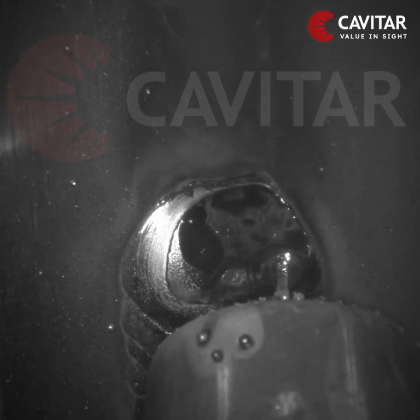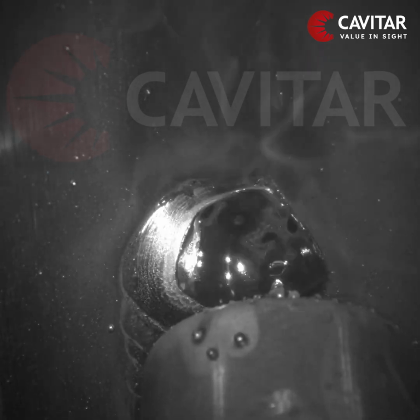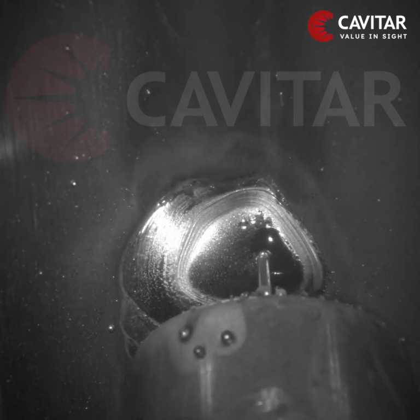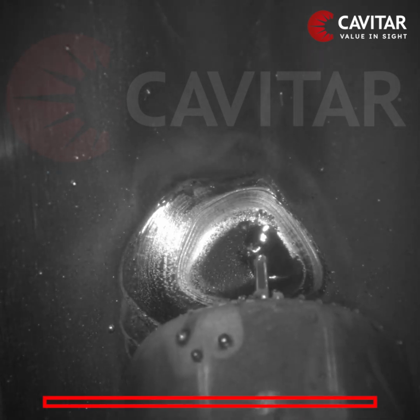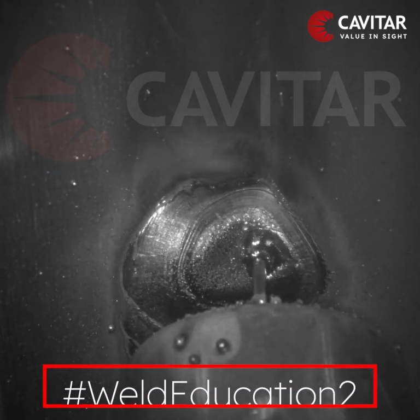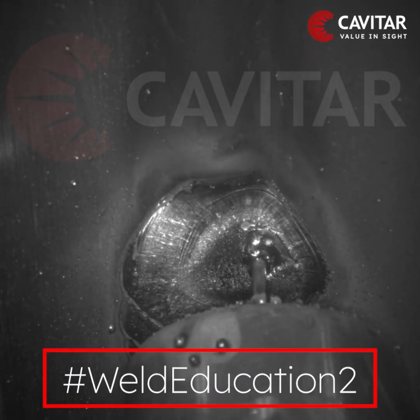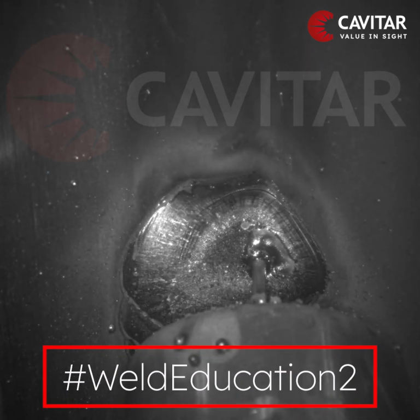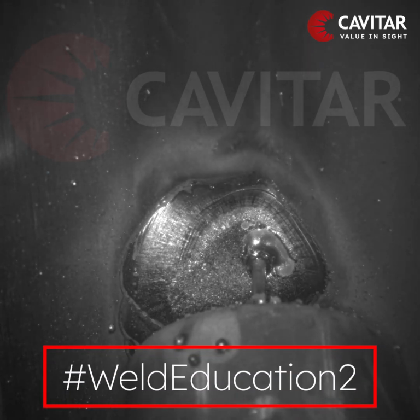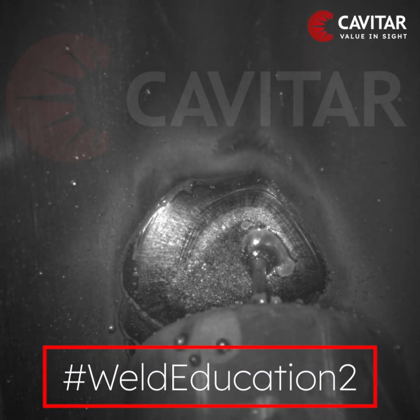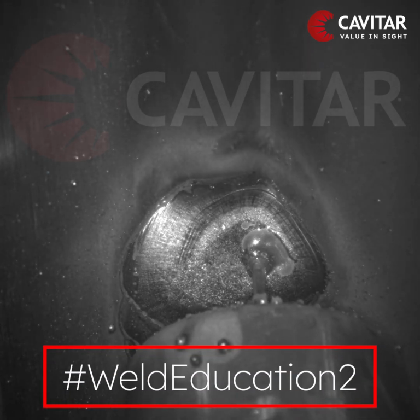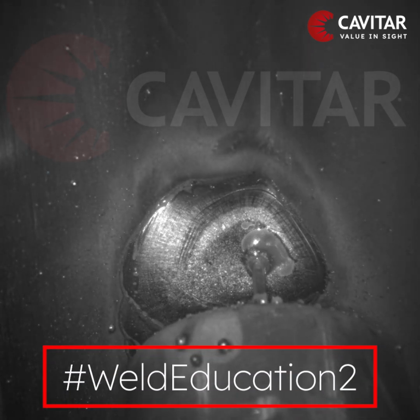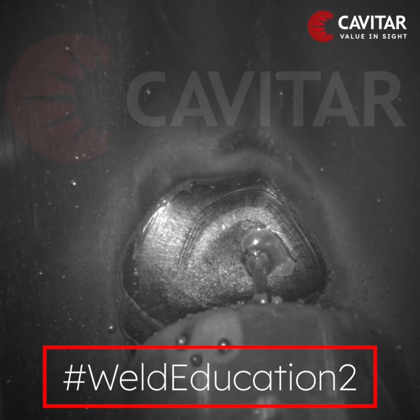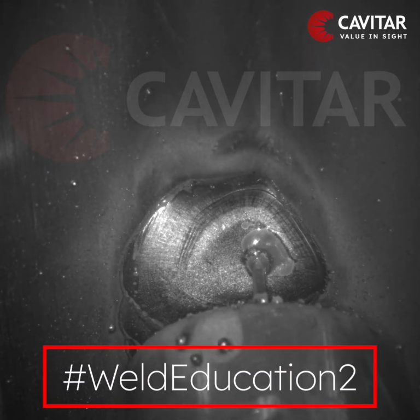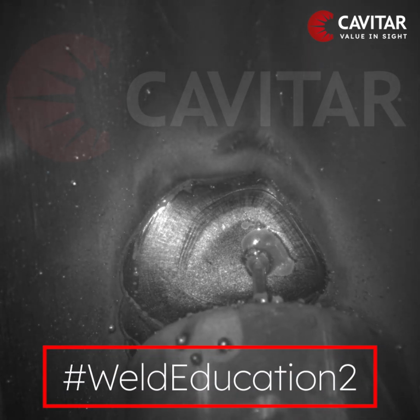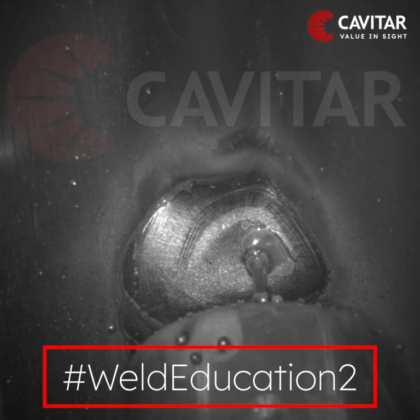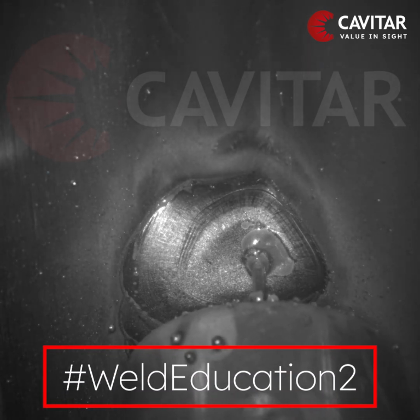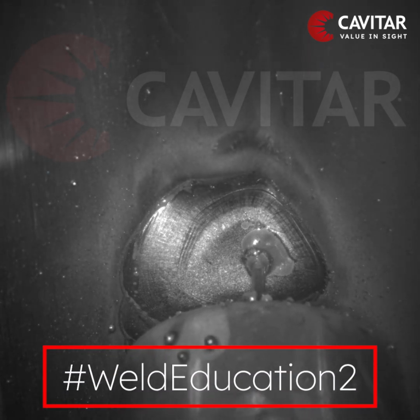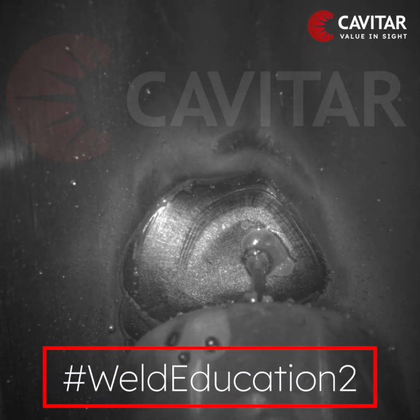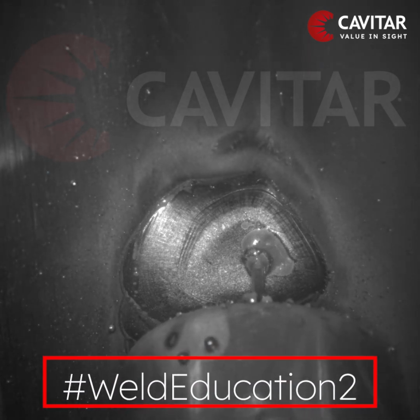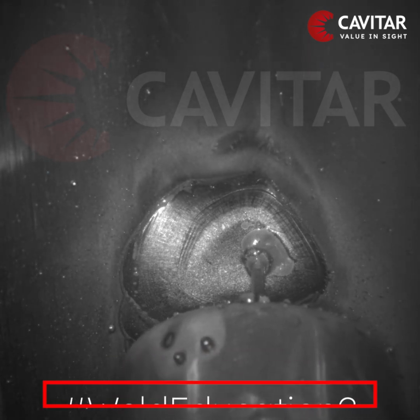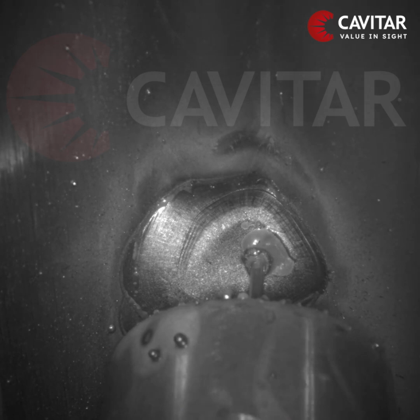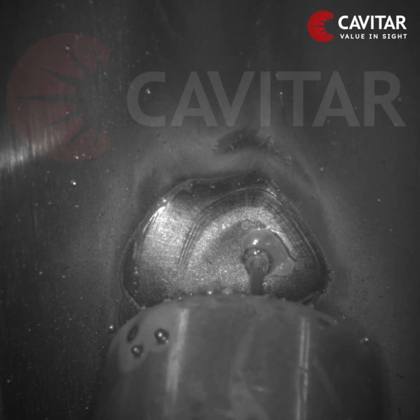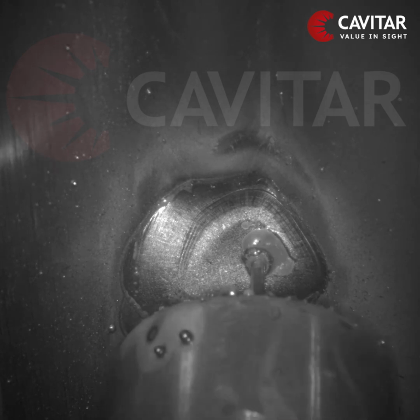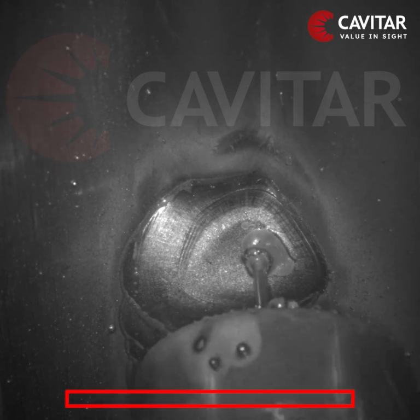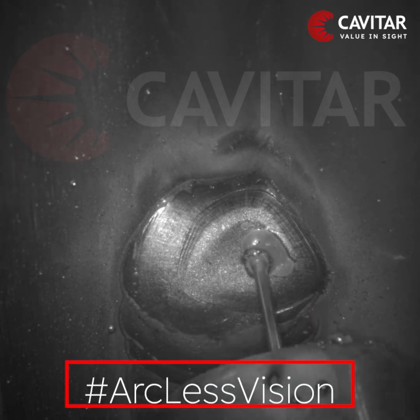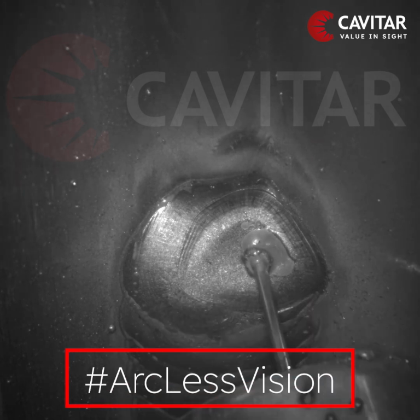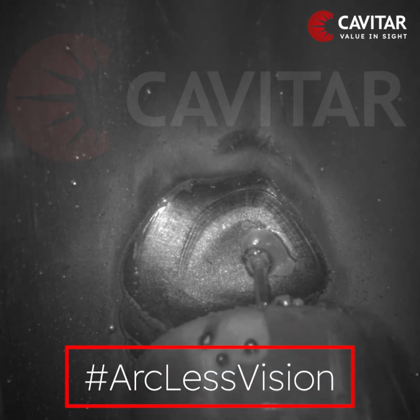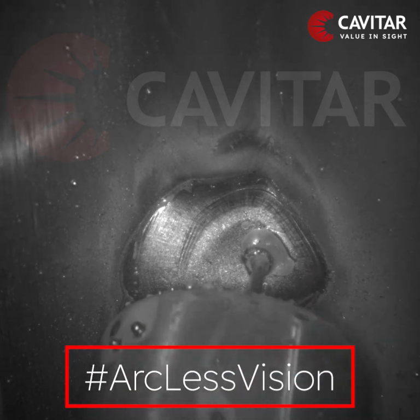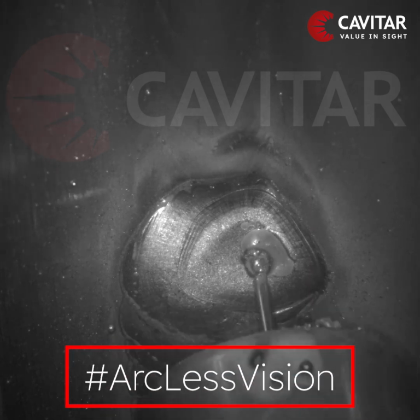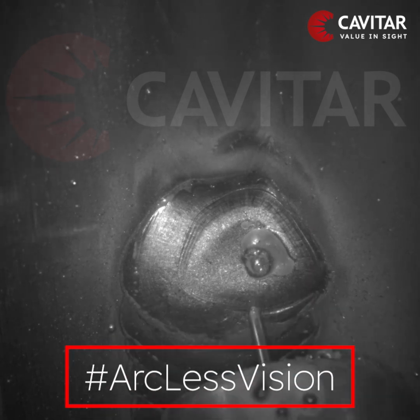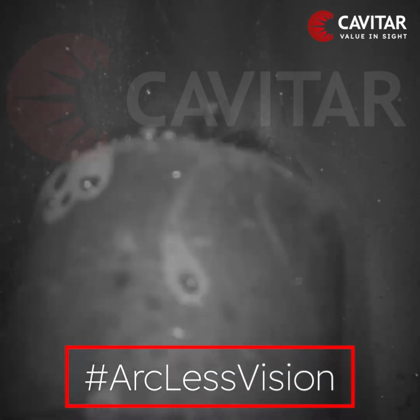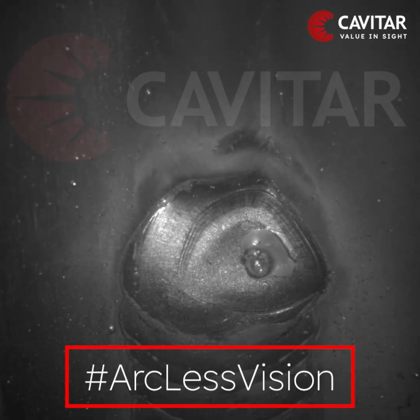Welcome to Weld Education 2.0, brought to you by Capitar. See you next time.